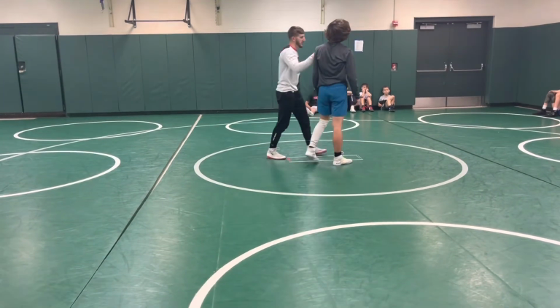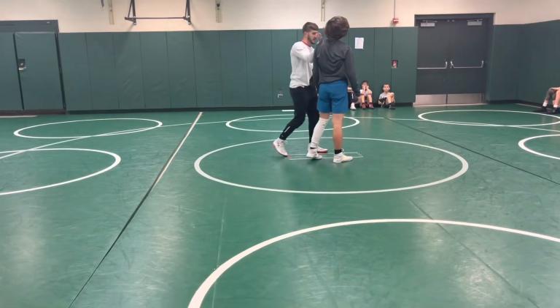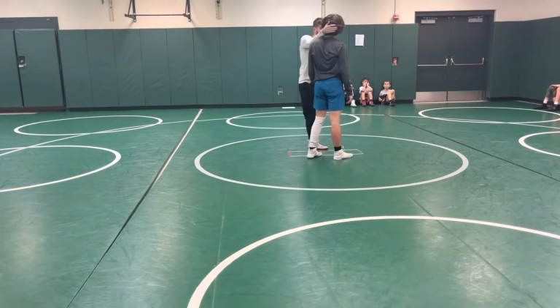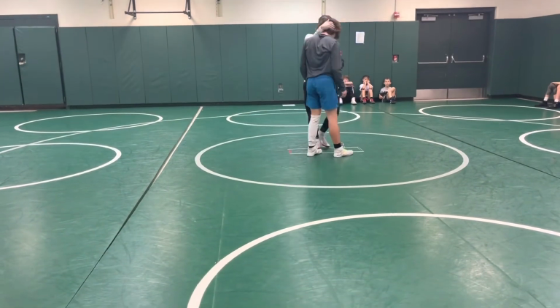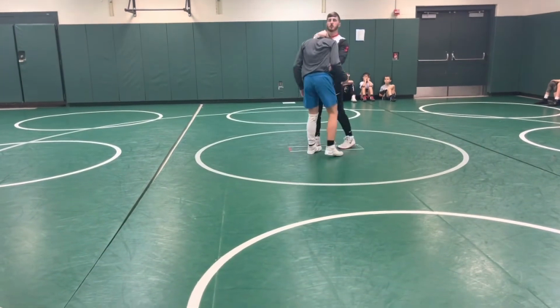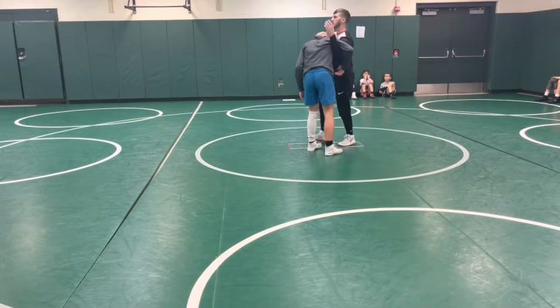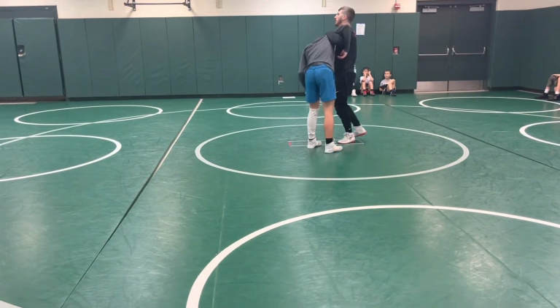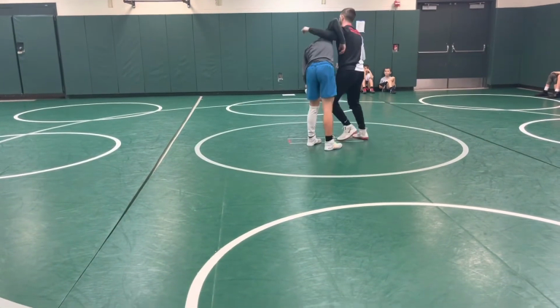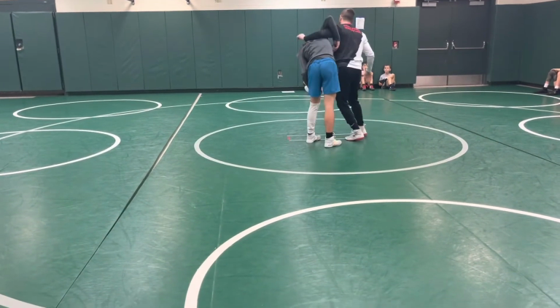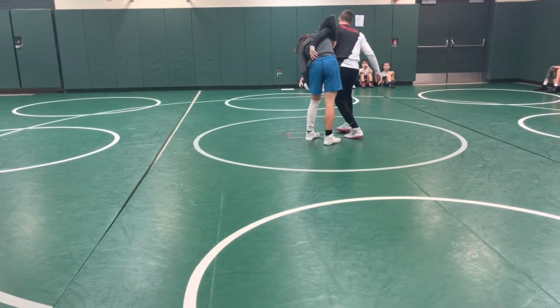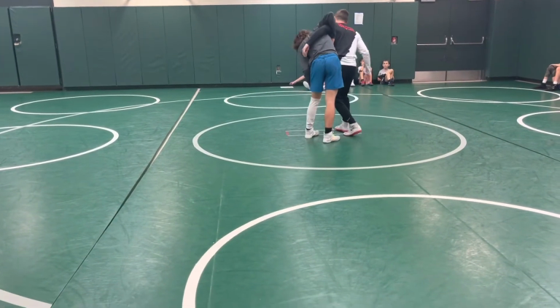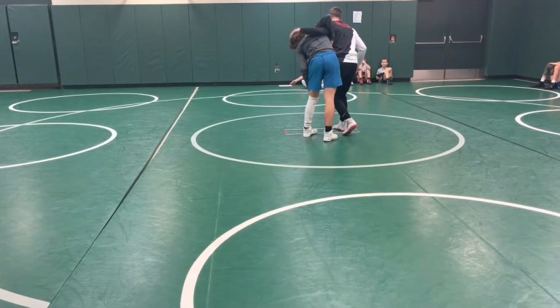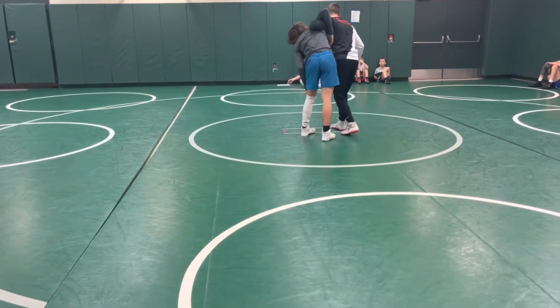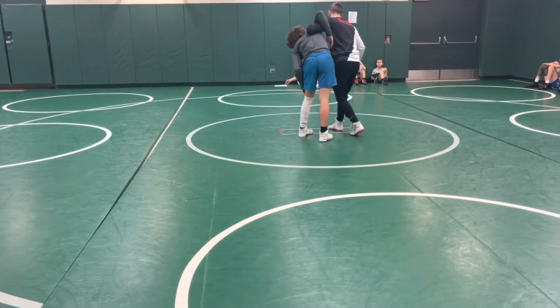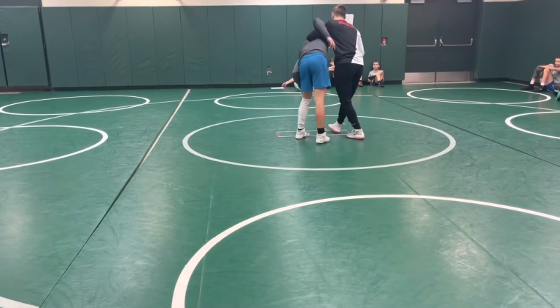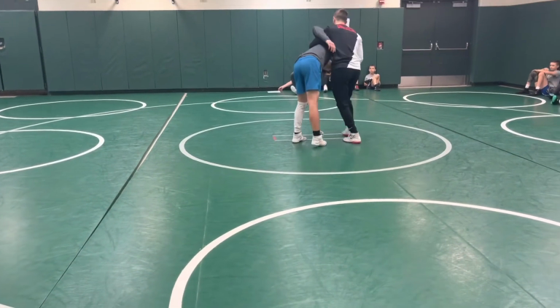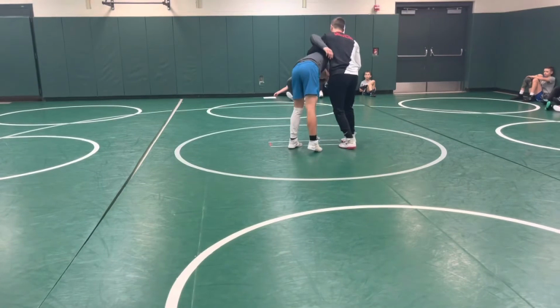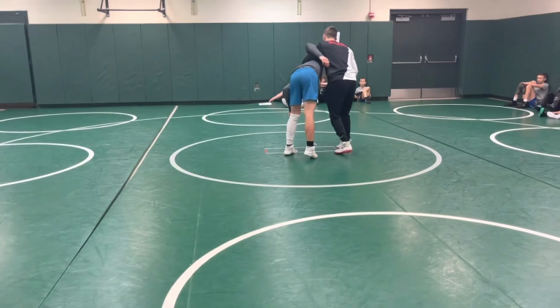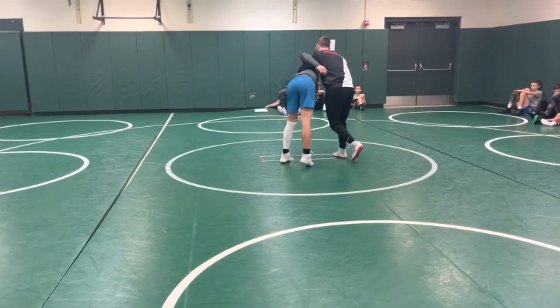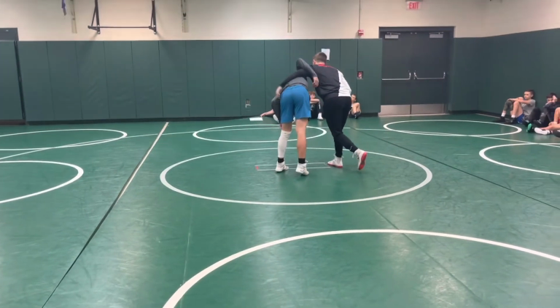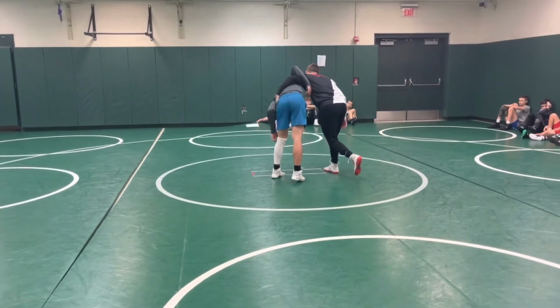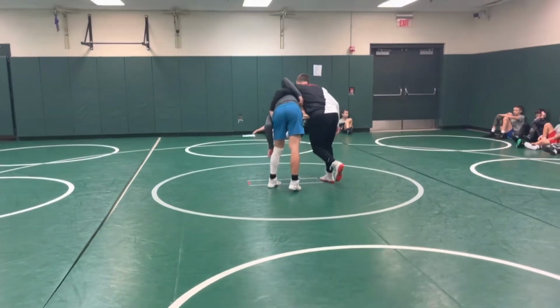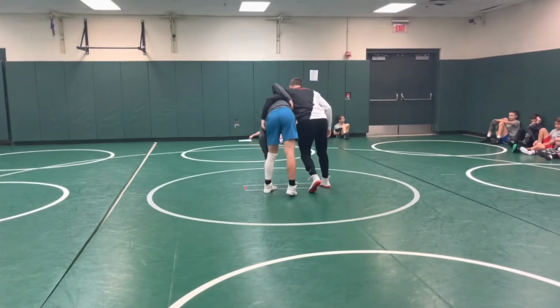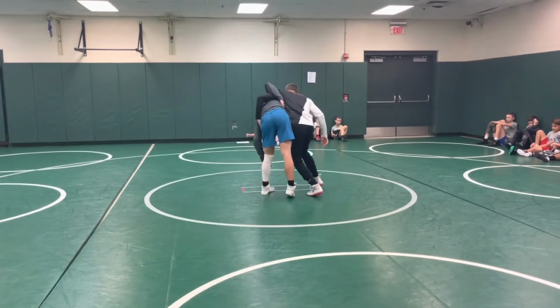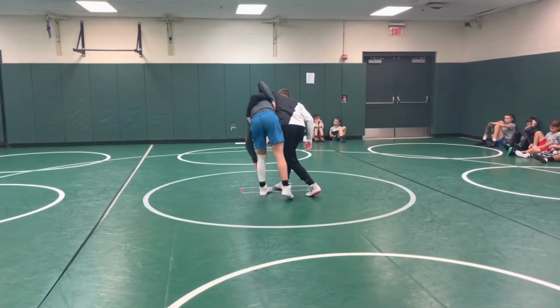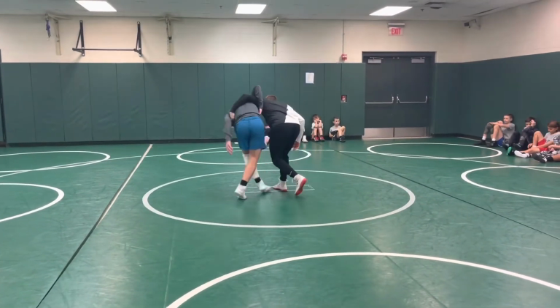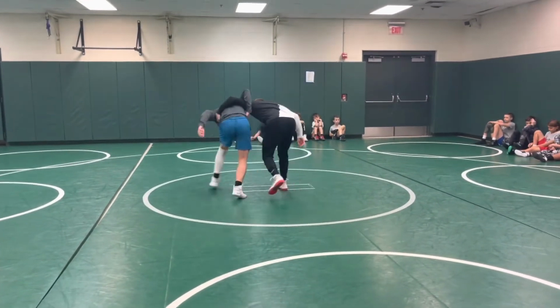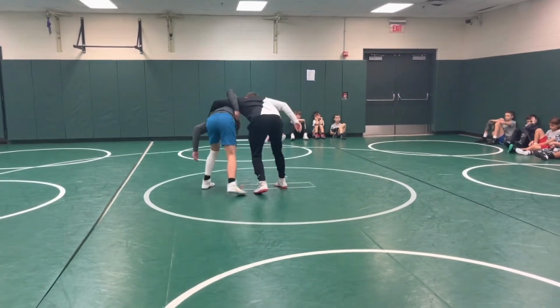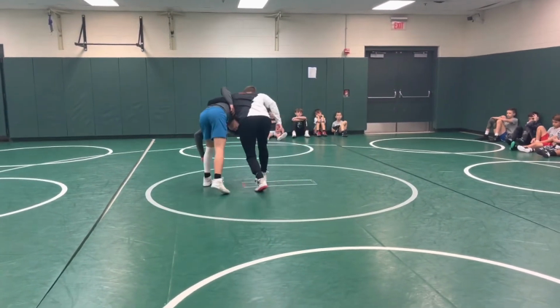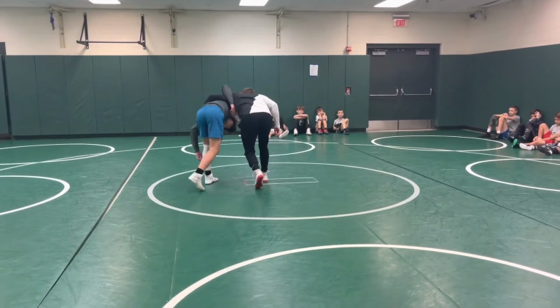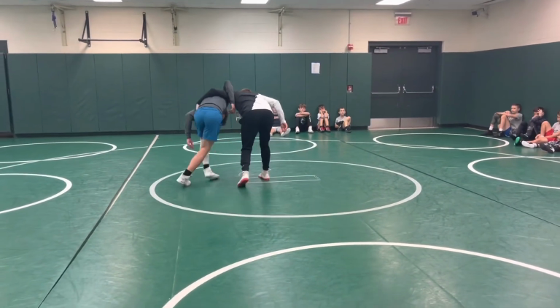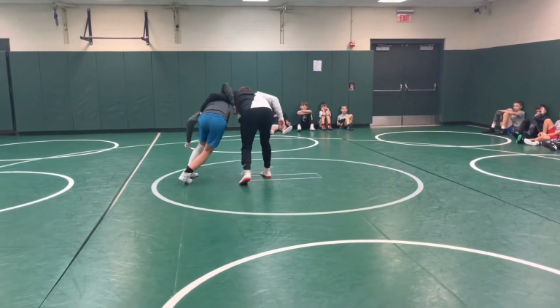Big CS — if I can throw him, if I get to this underhook, this position right here, I got a lot of options. If I'm driving here, bring you guys in.